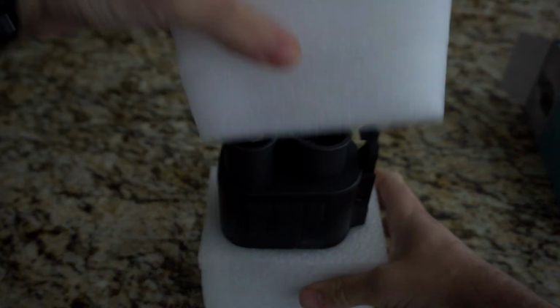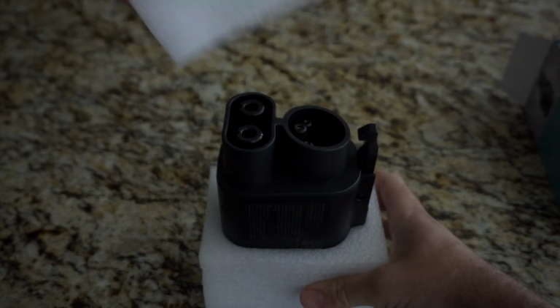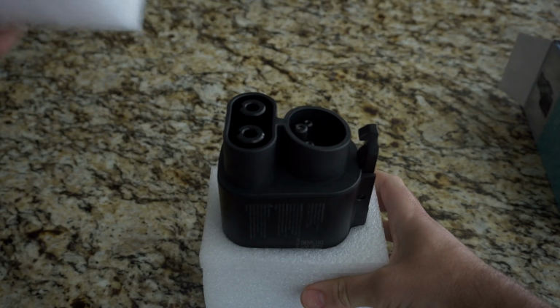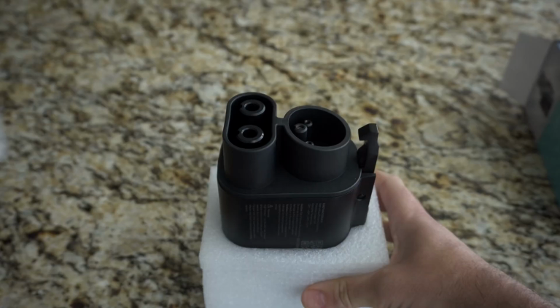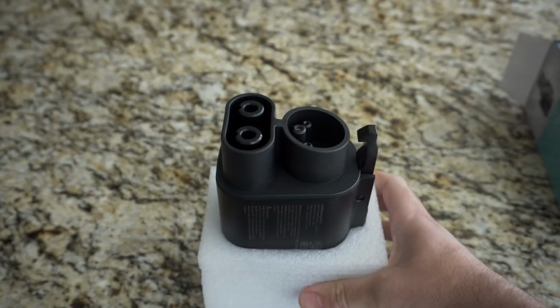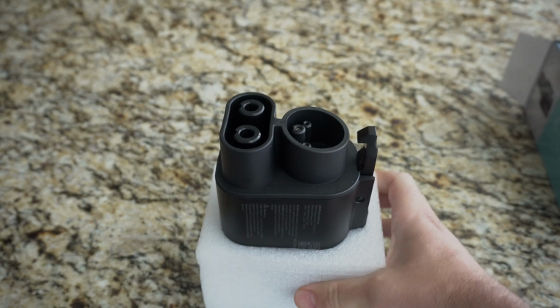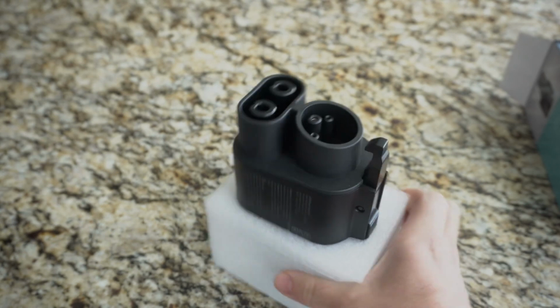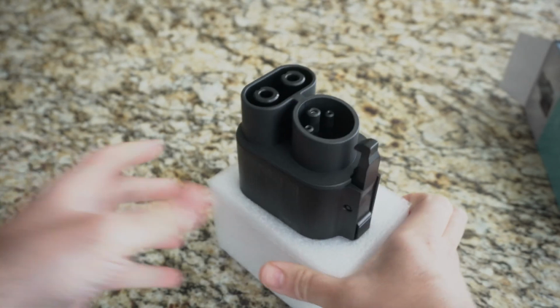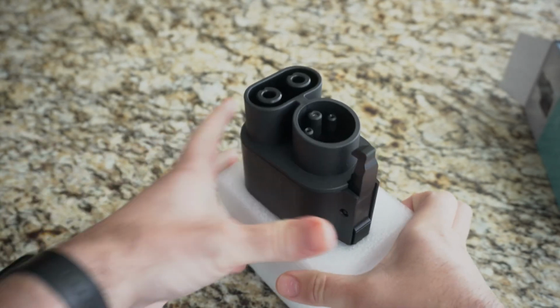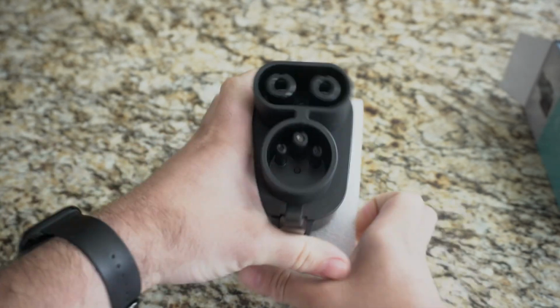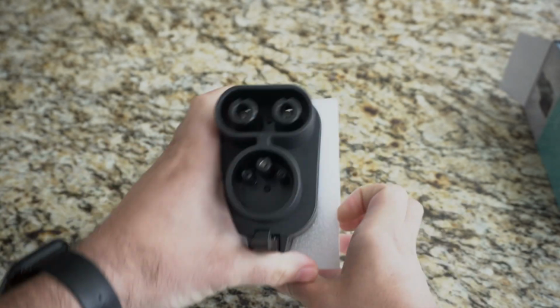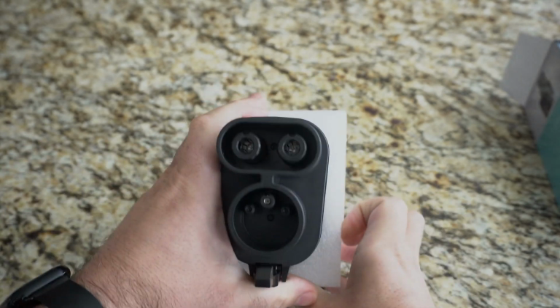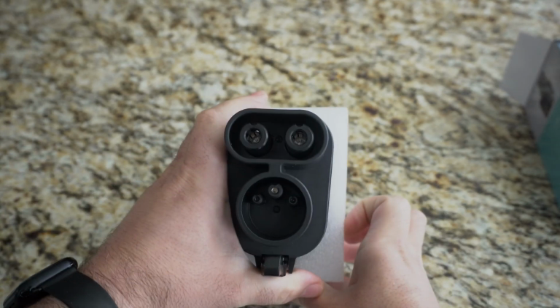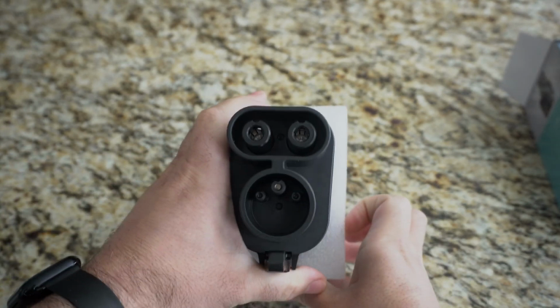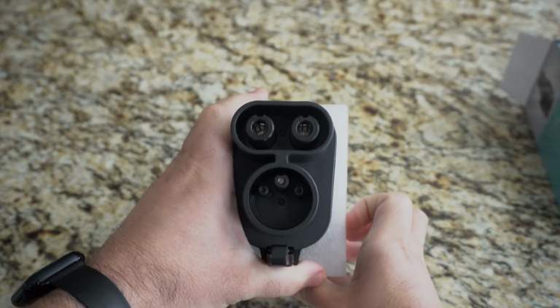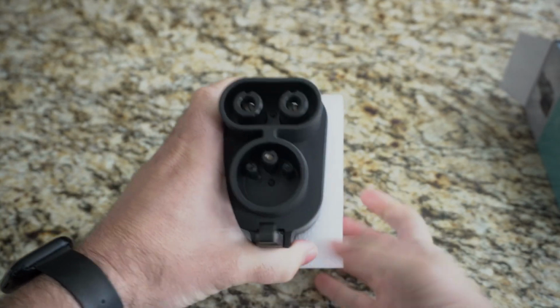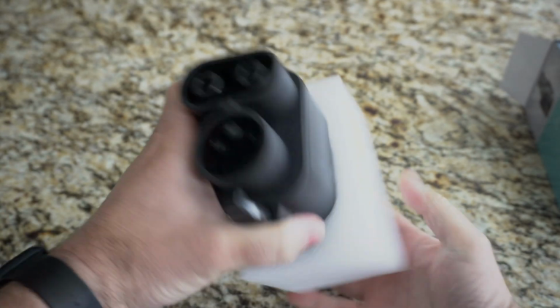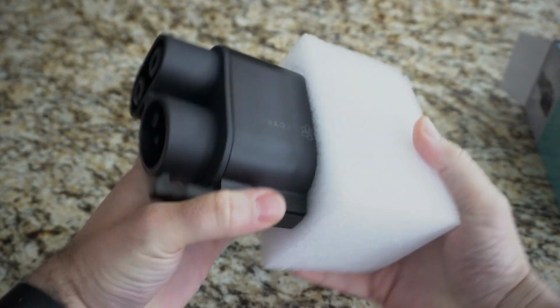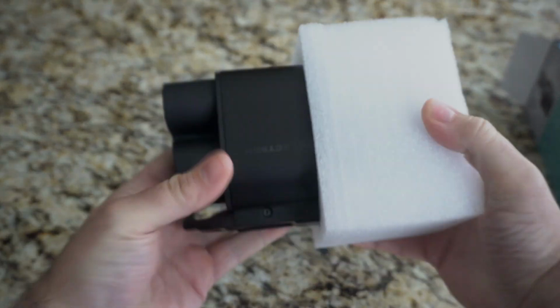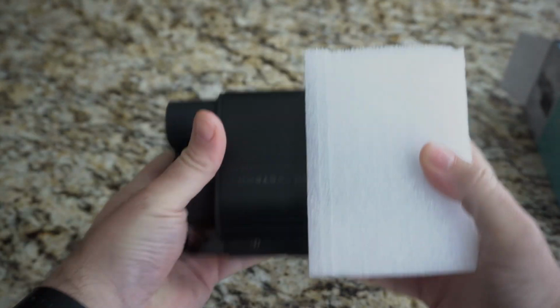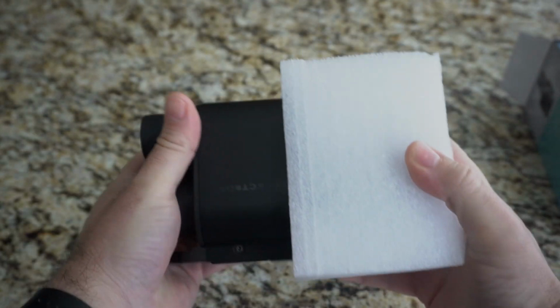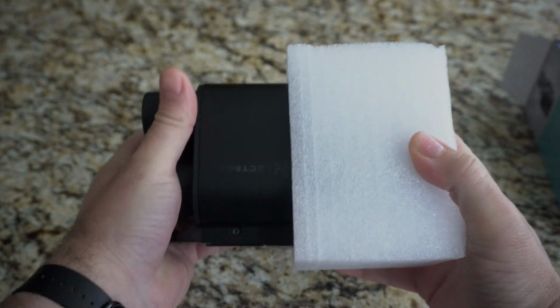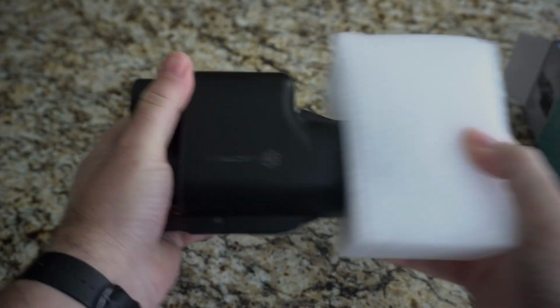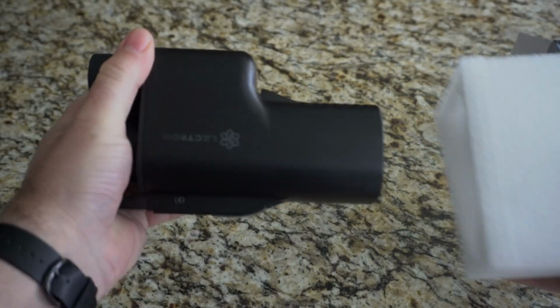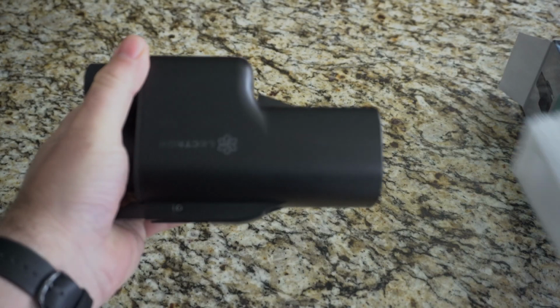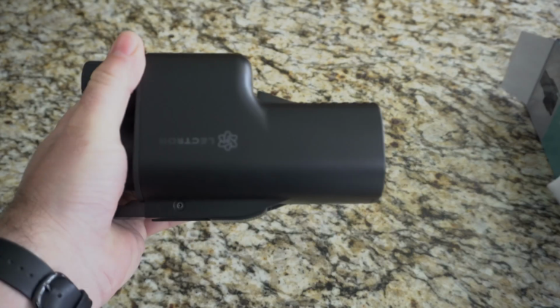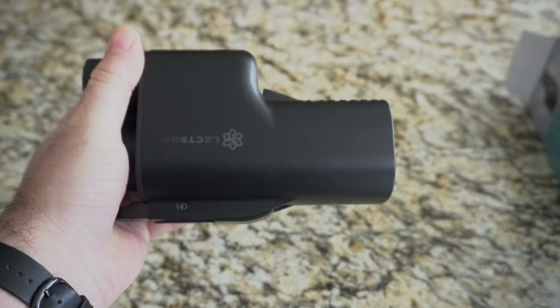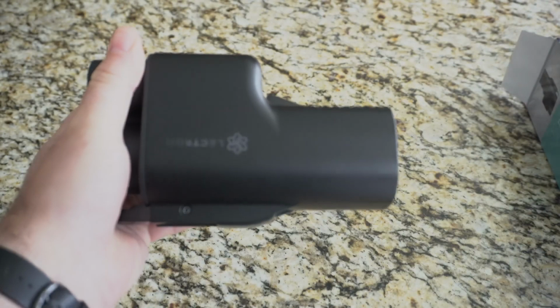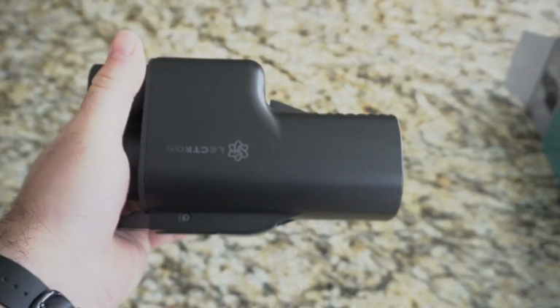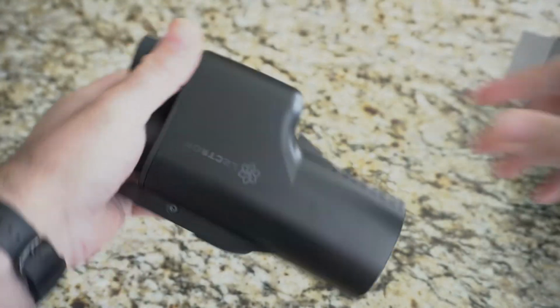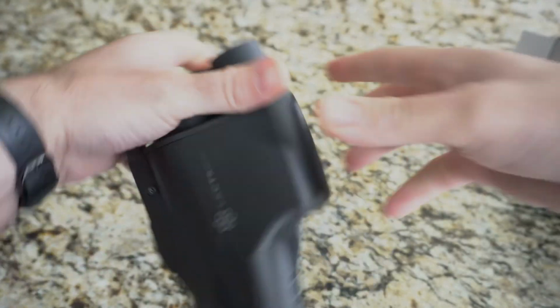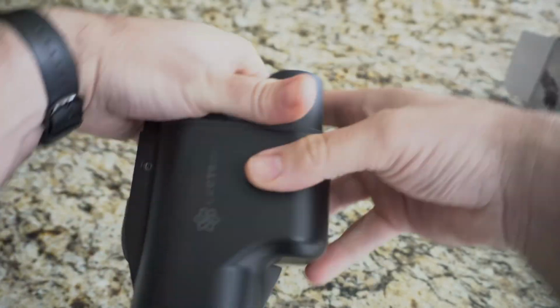For the unboxing, I simply took the adapter out and I was ready to go test it at my nearest supercharger hub.